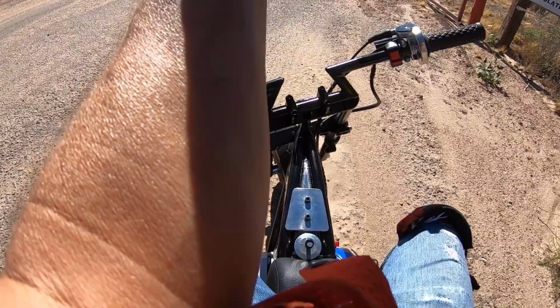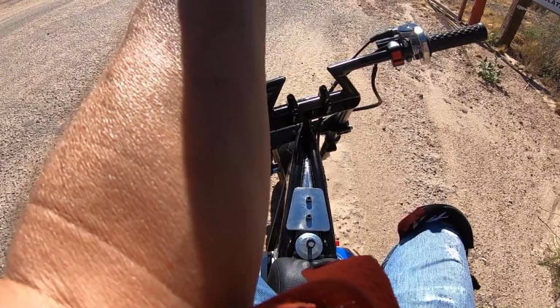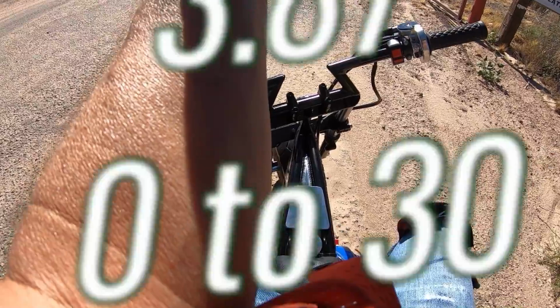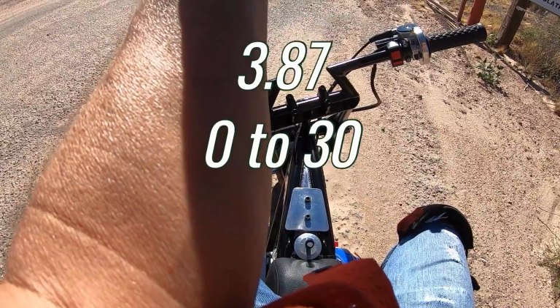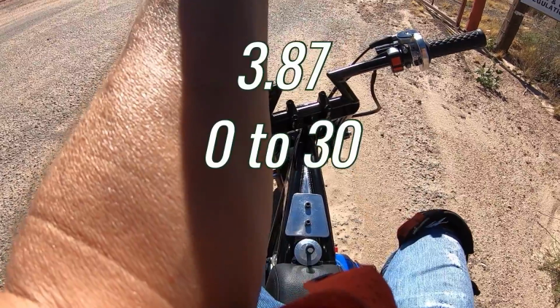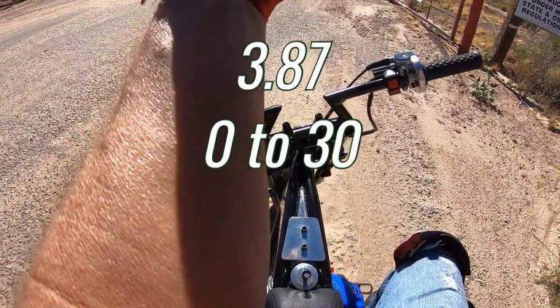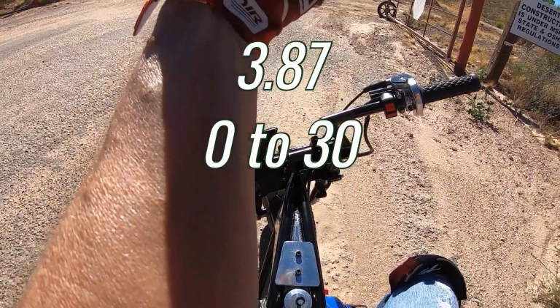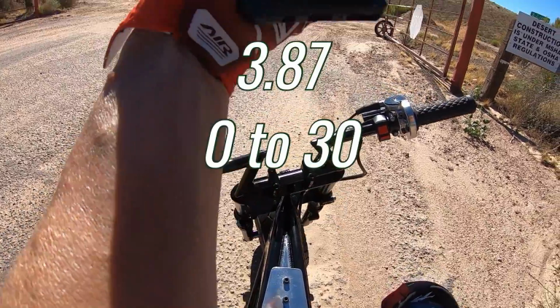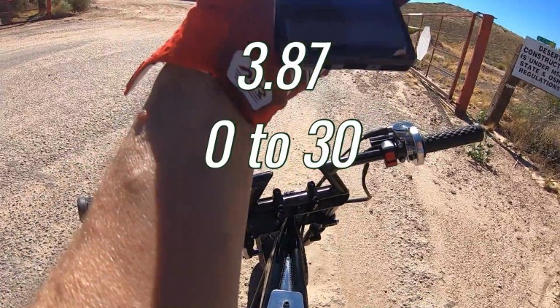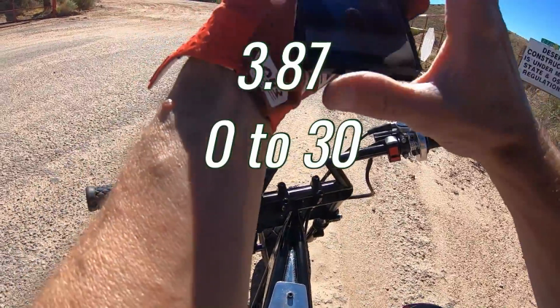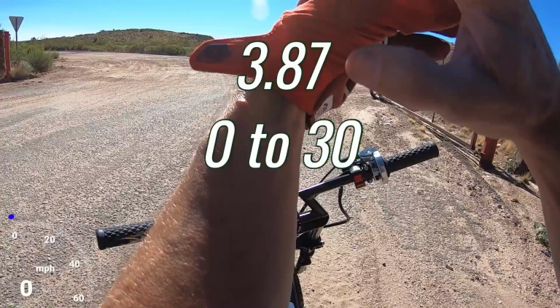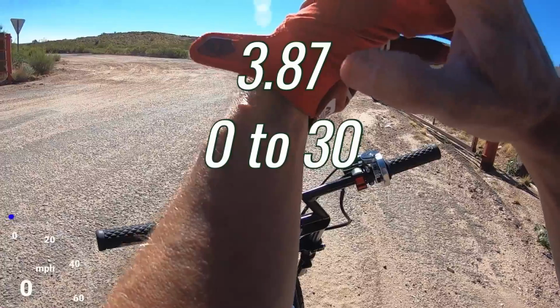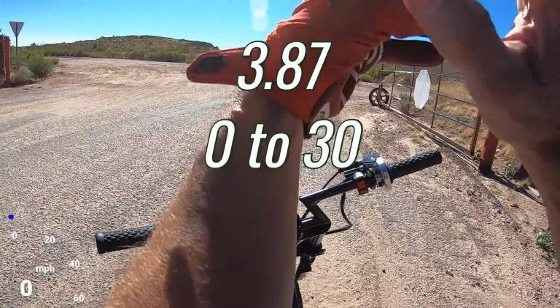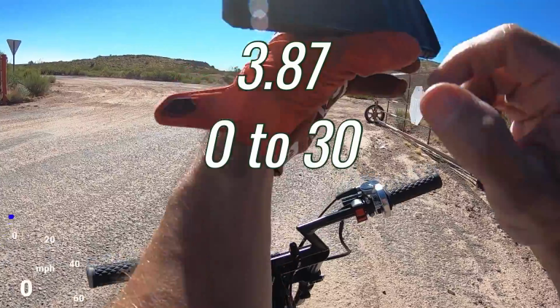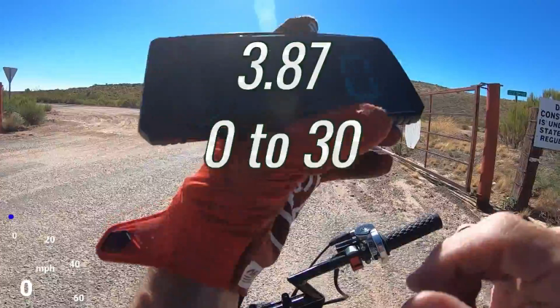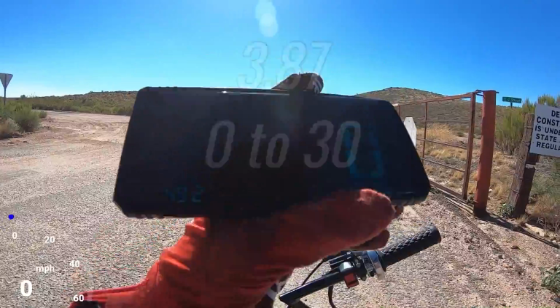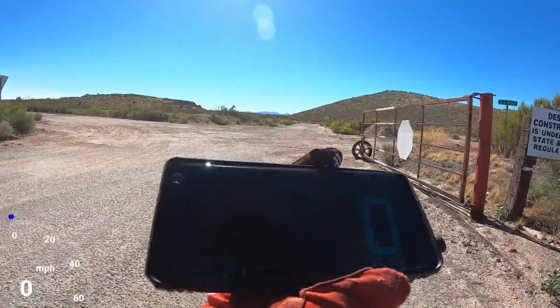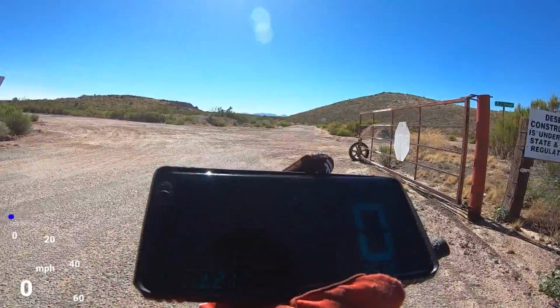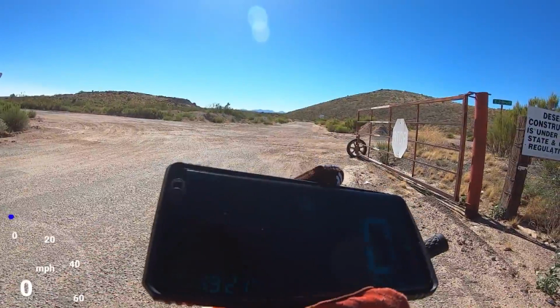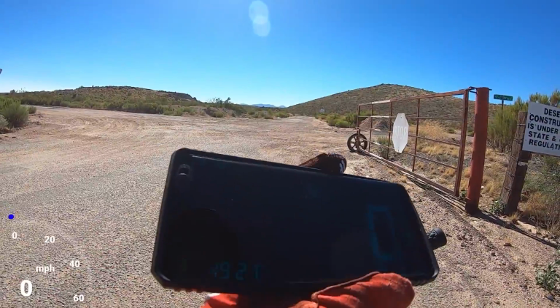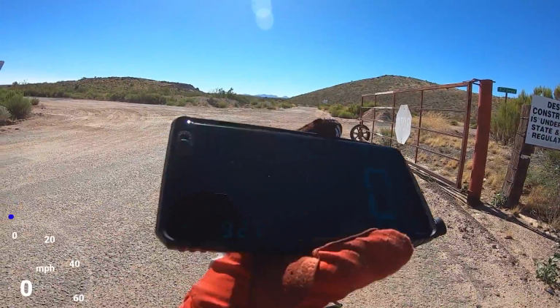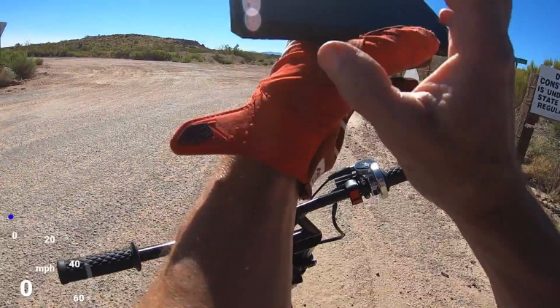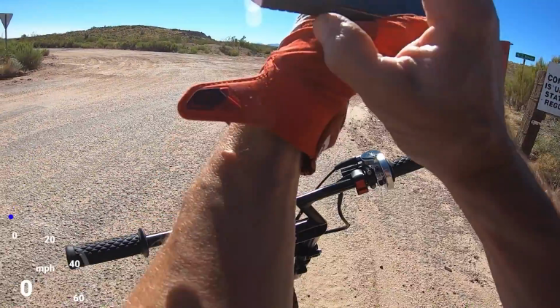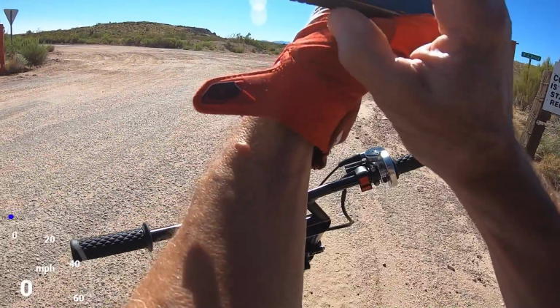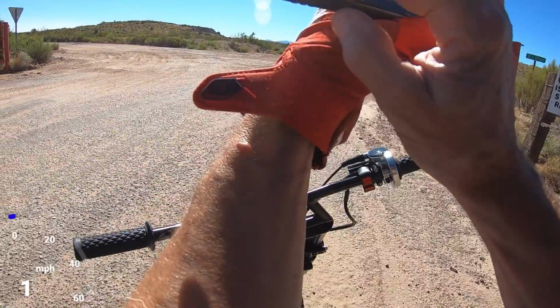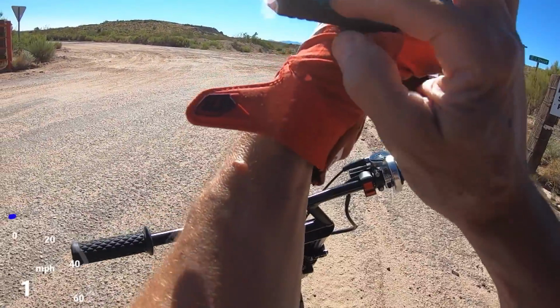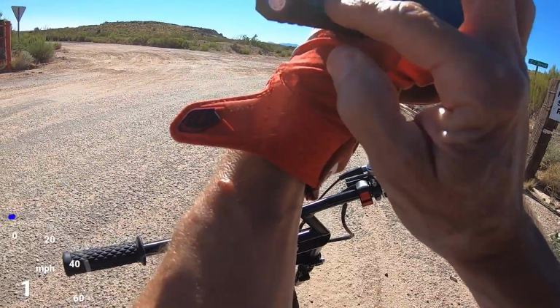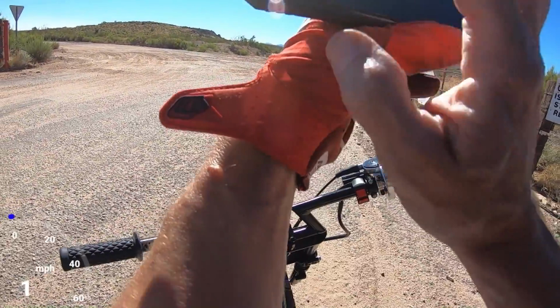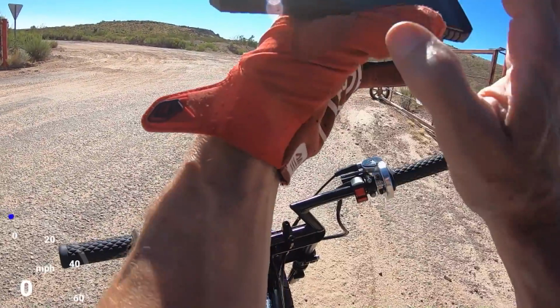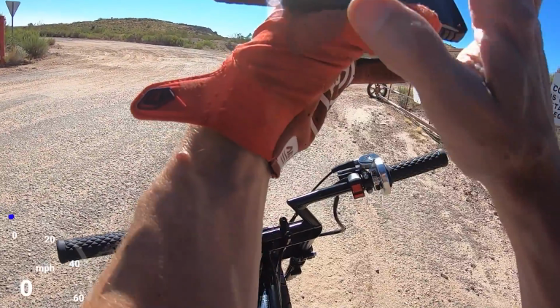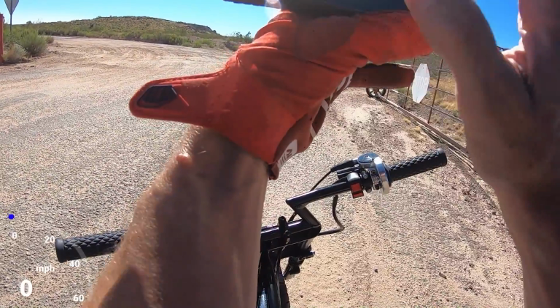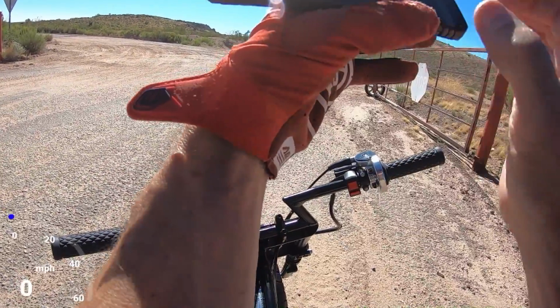Let's see what it did — a 3.87, so it was a little bit quicker. Now I have to beat 42 and some change for top speed.